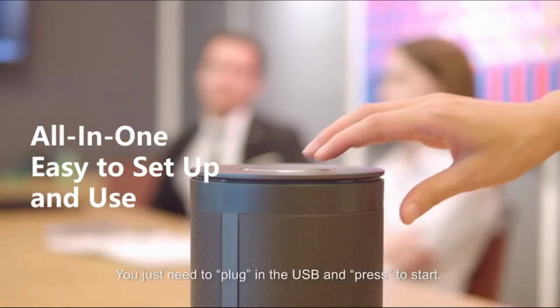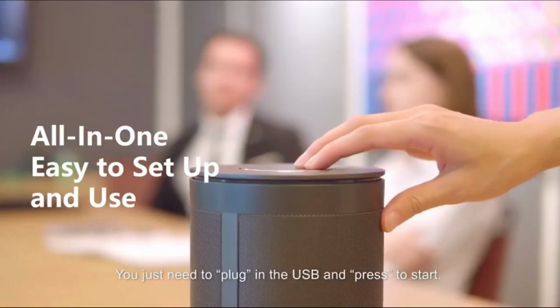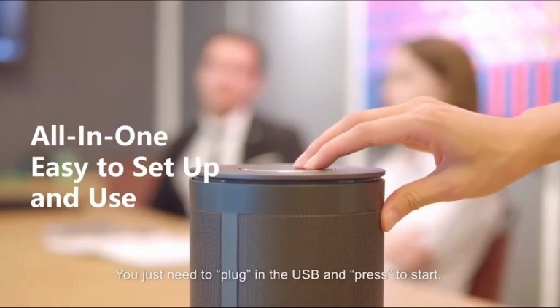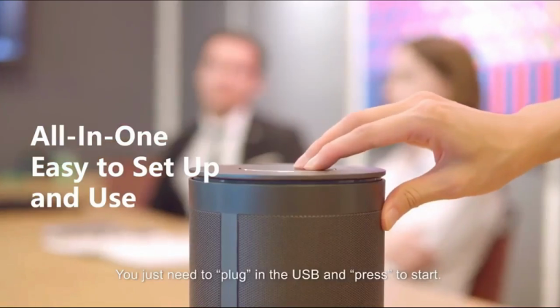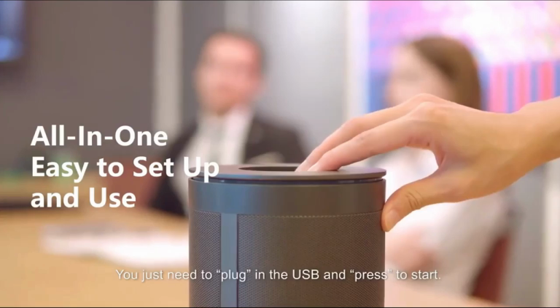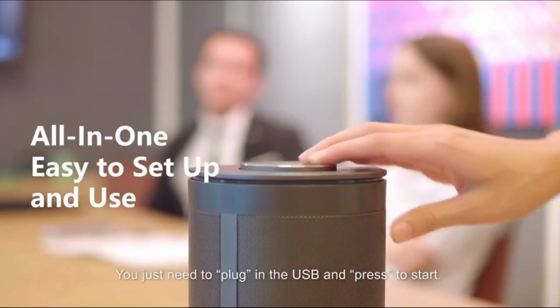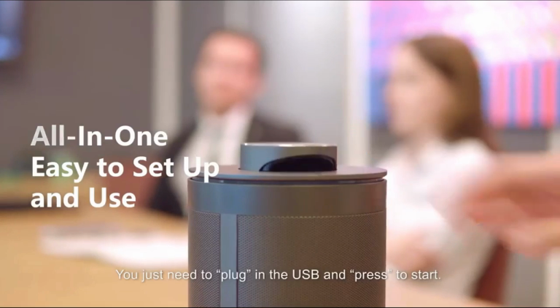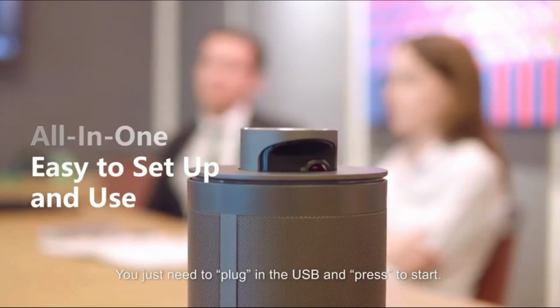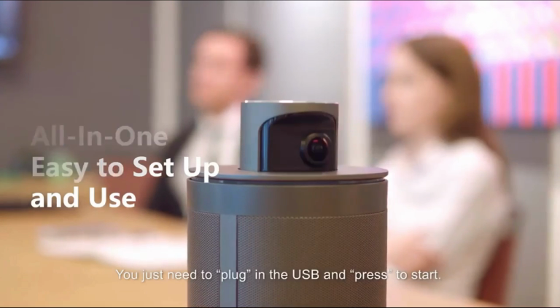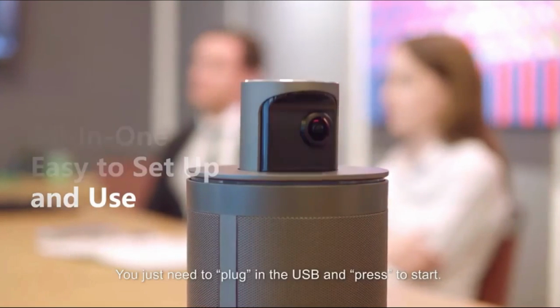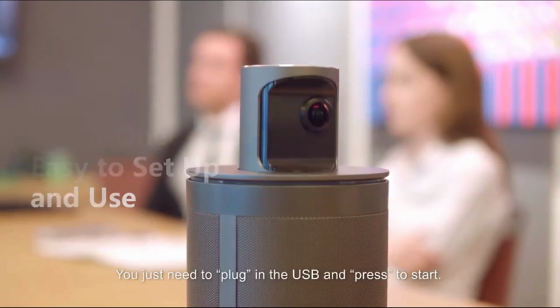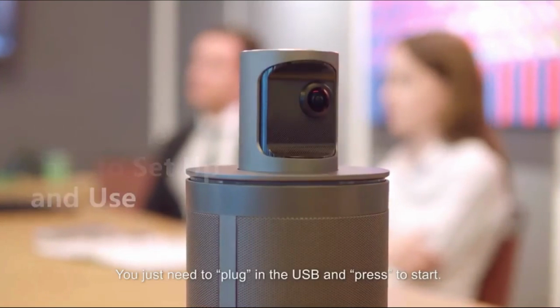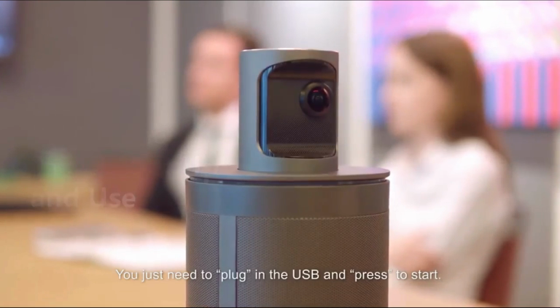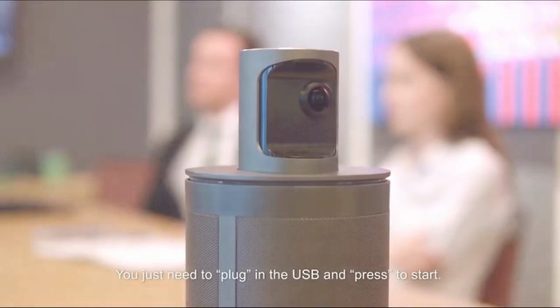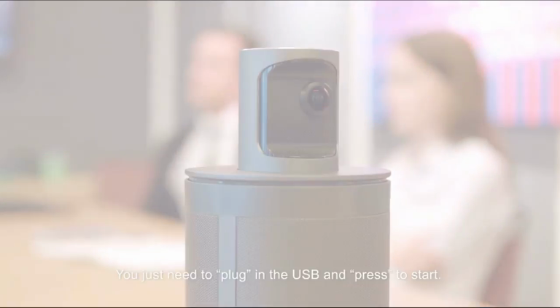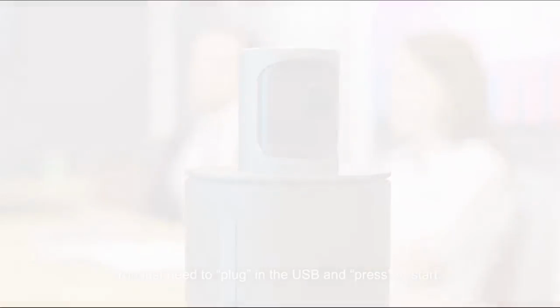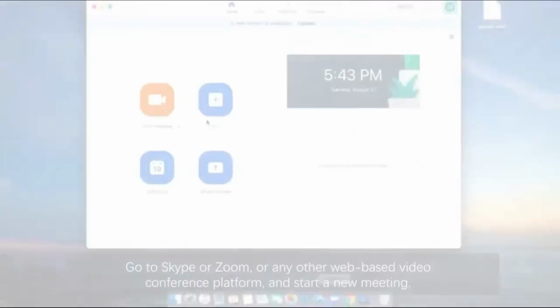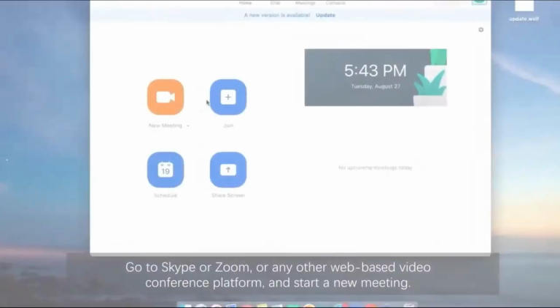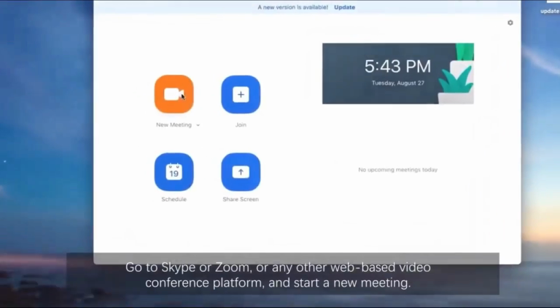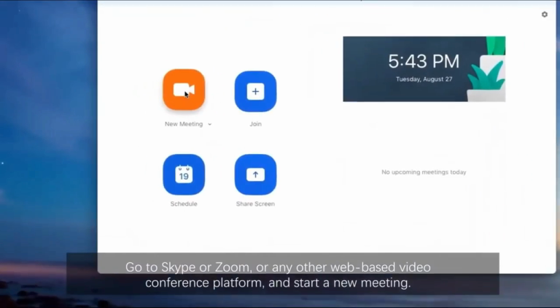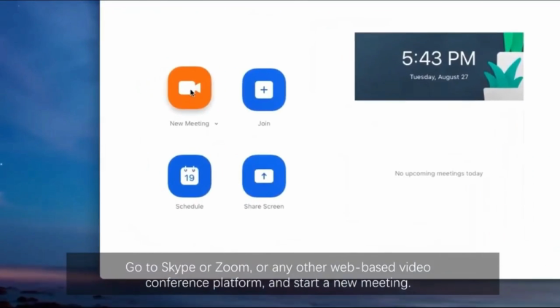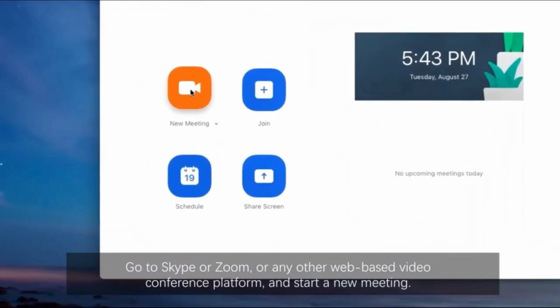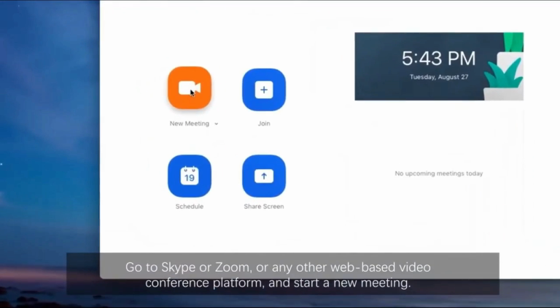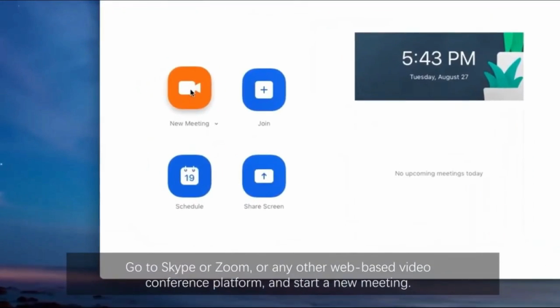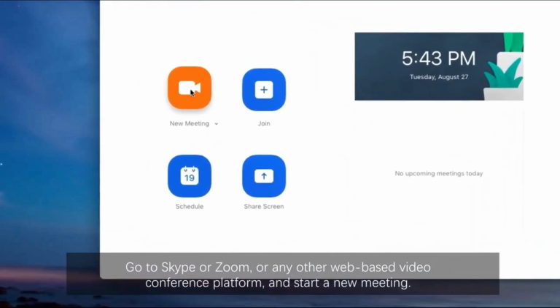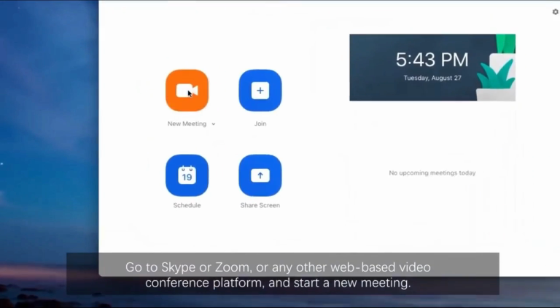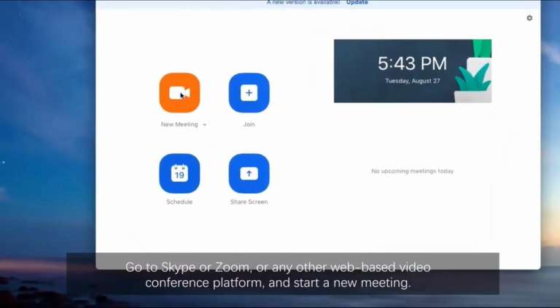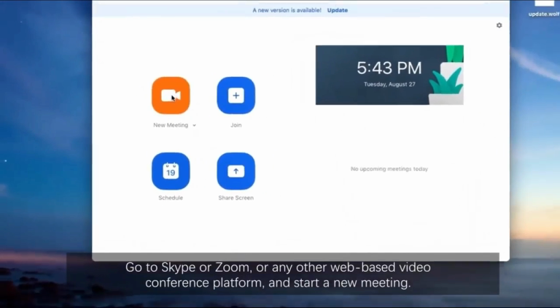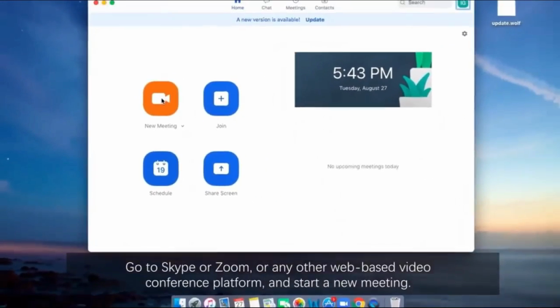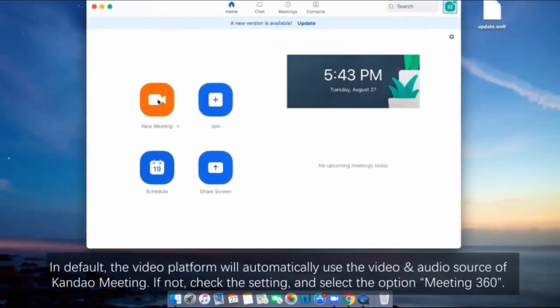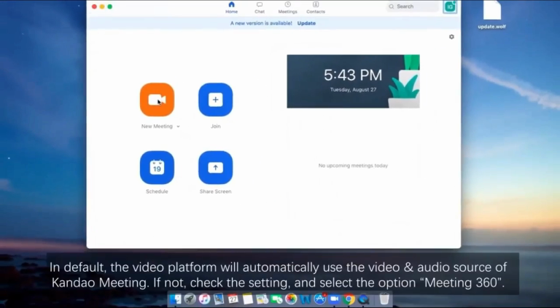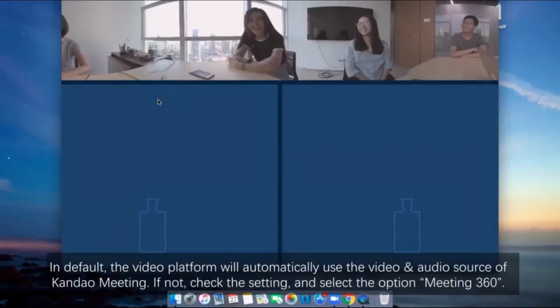Compatible with Zoom, Skype, Teams, Webex, BlueJeans, and more.